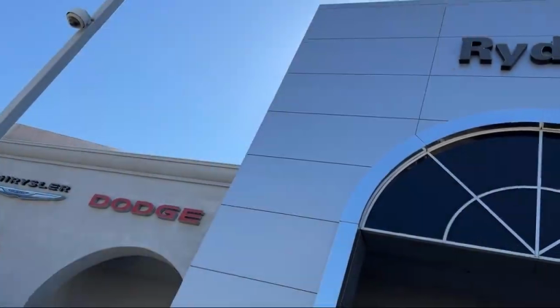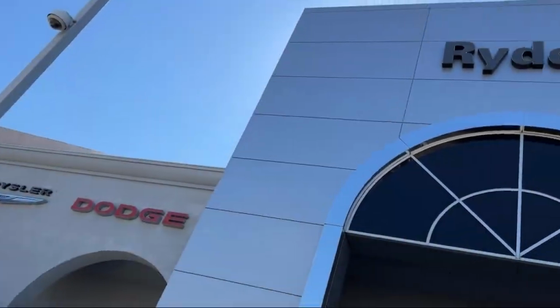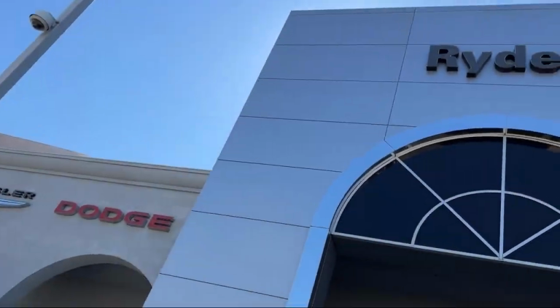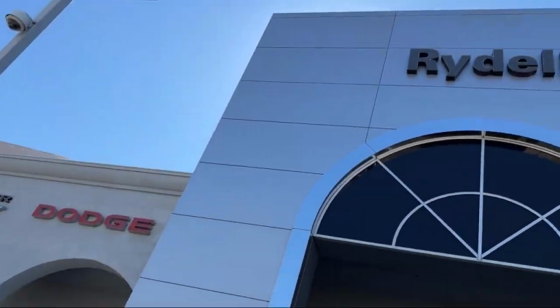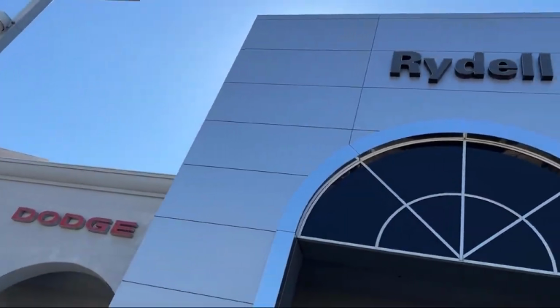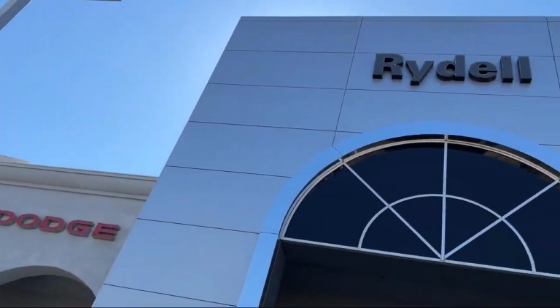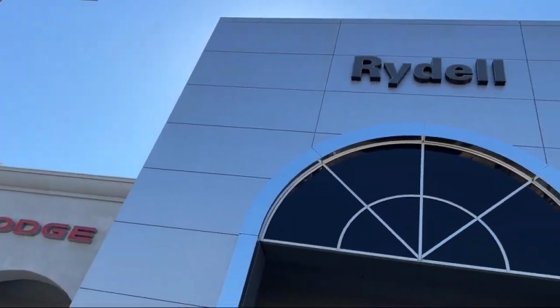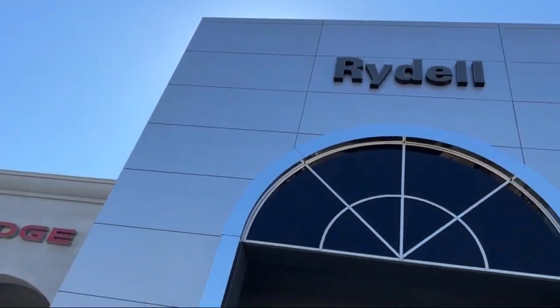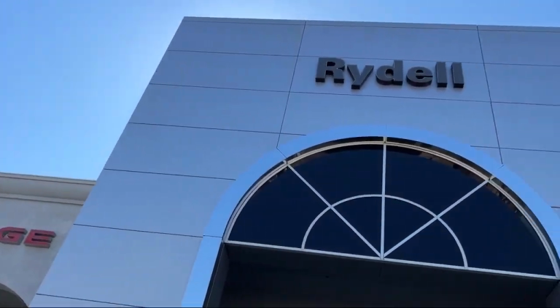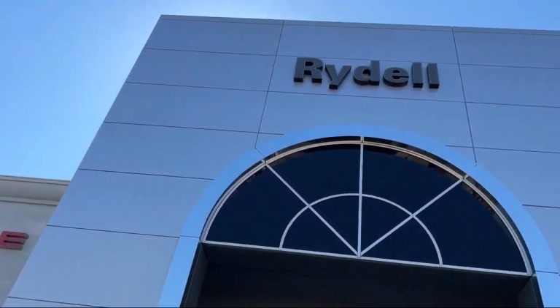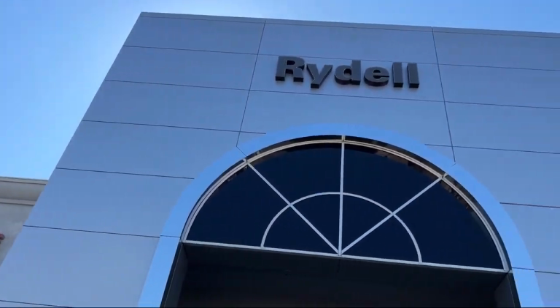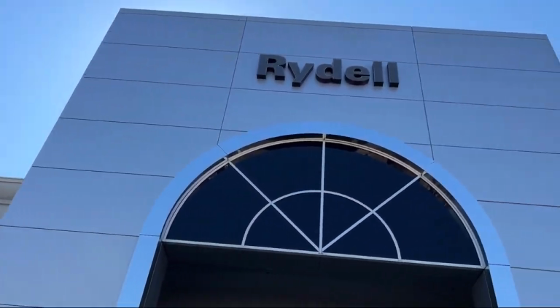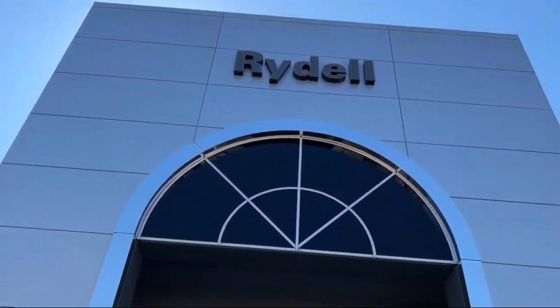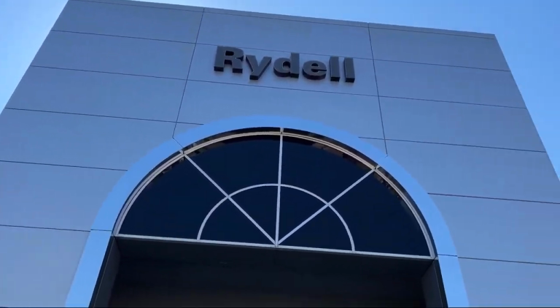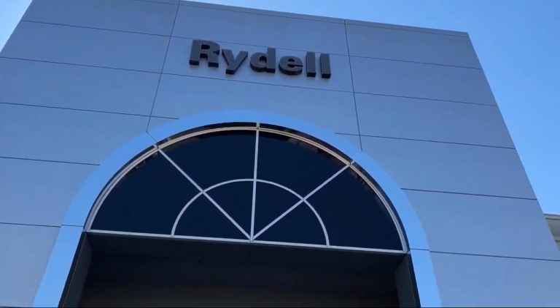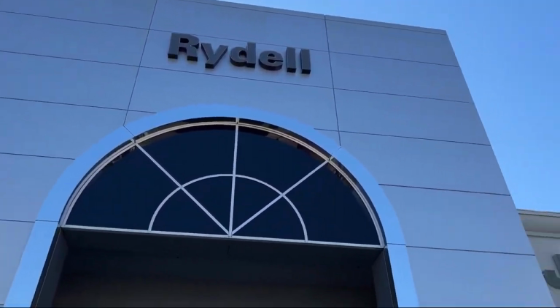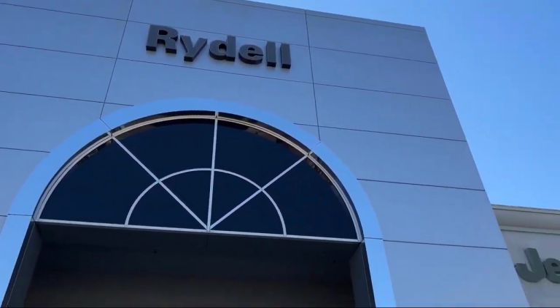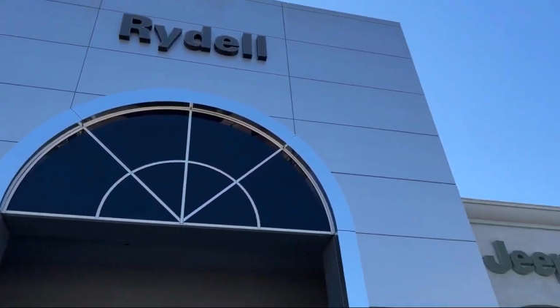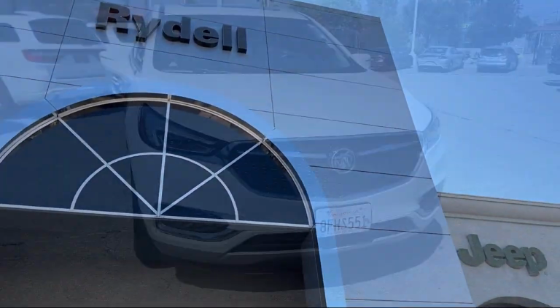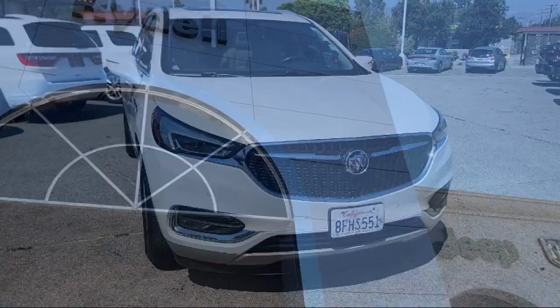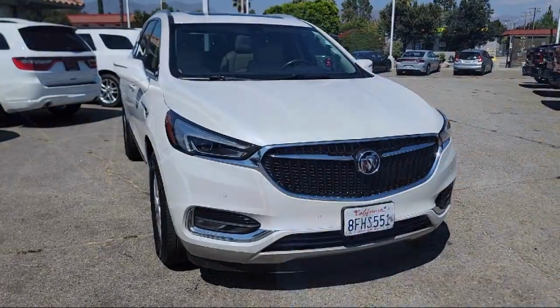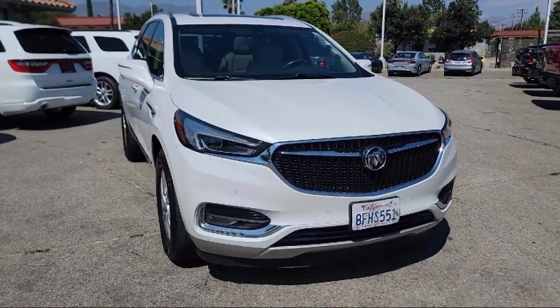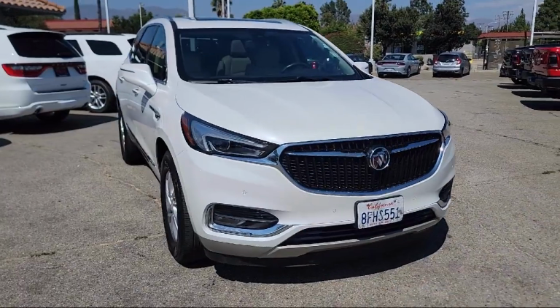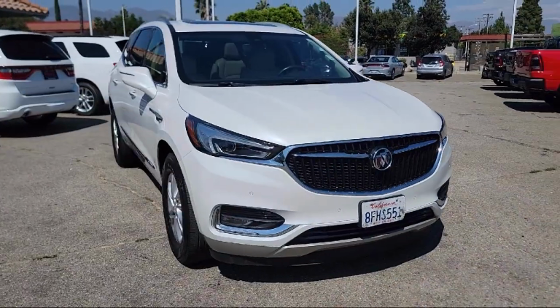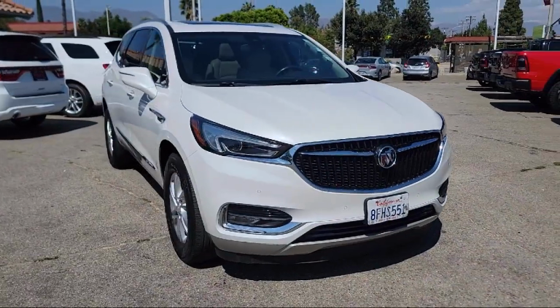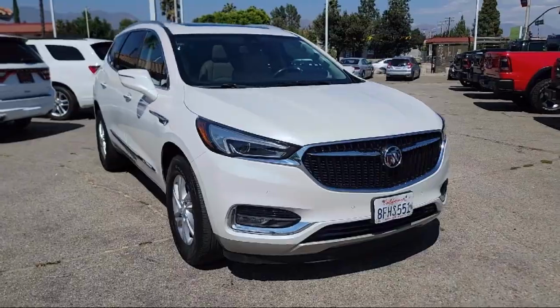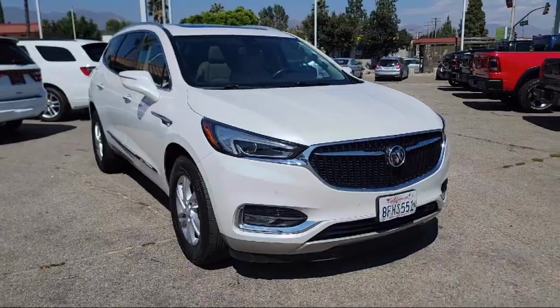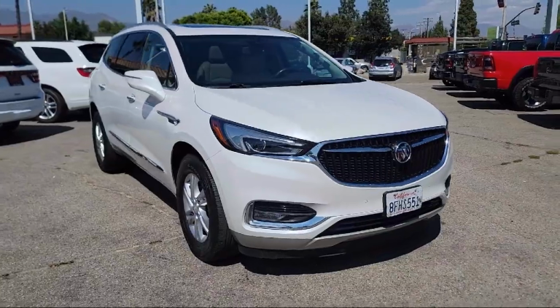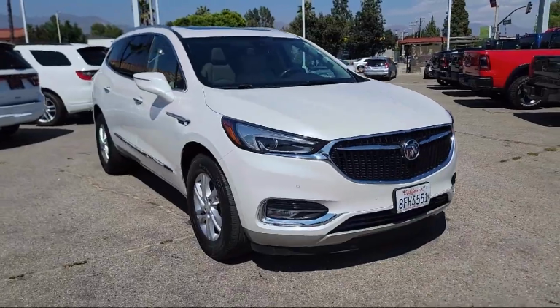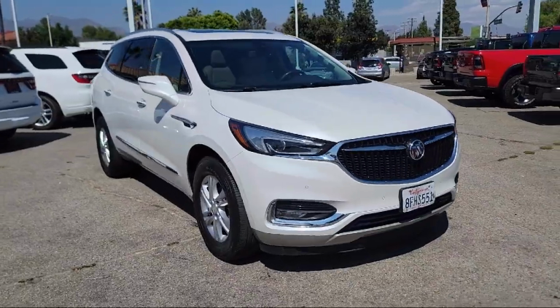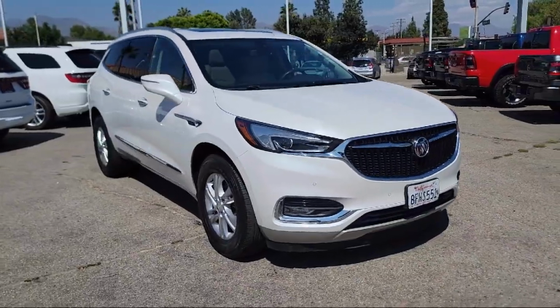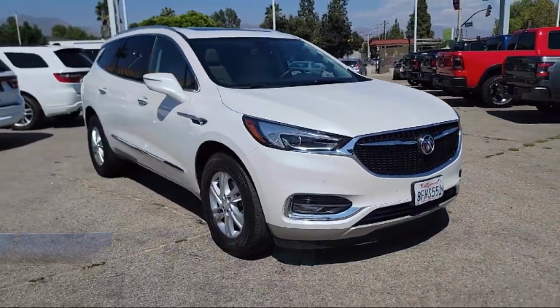Welcome to Rydell Chrysler Dodge Jeep Ram. Here's a look at another one of our great vehicles for sale.